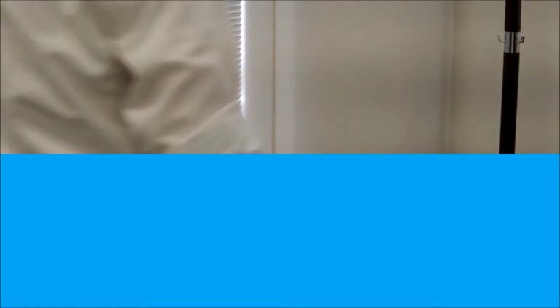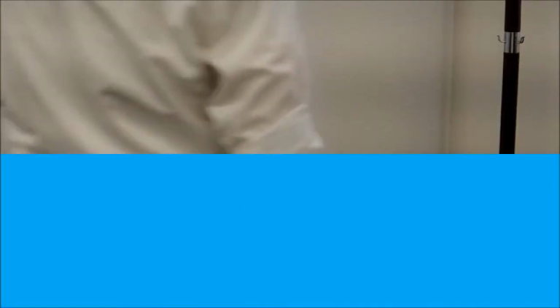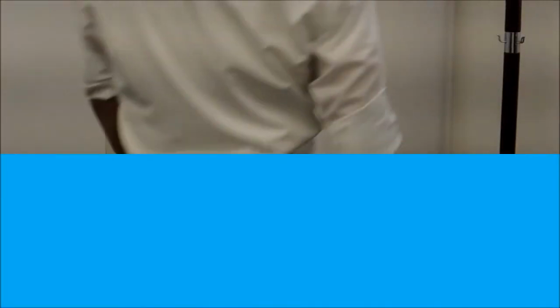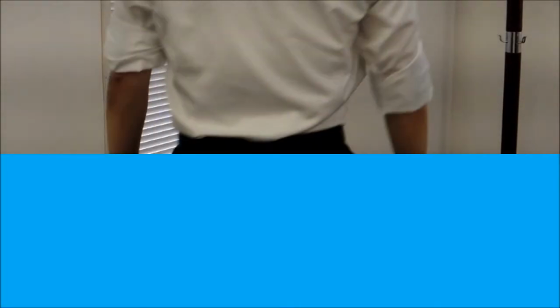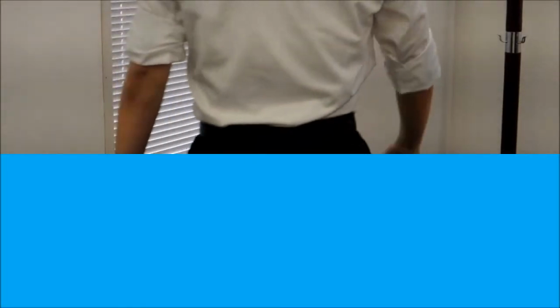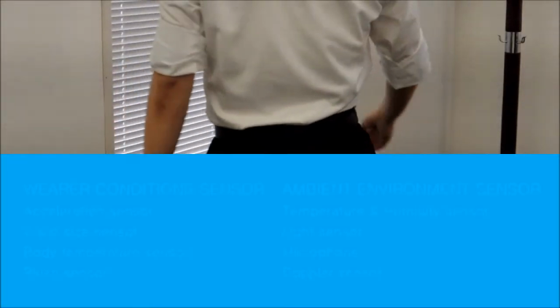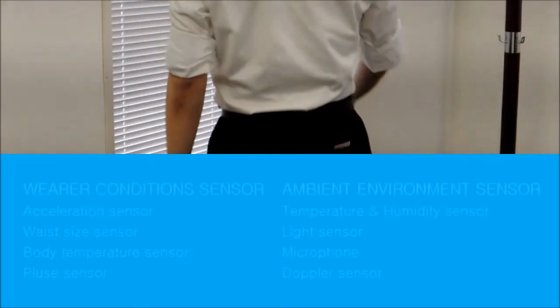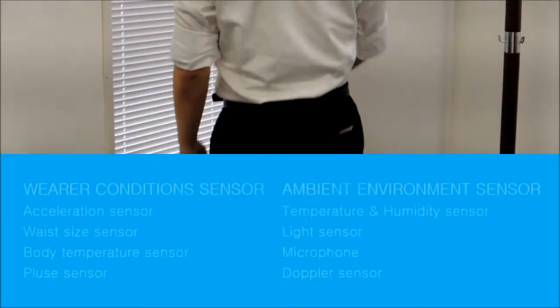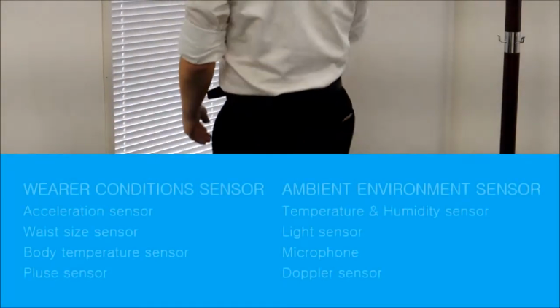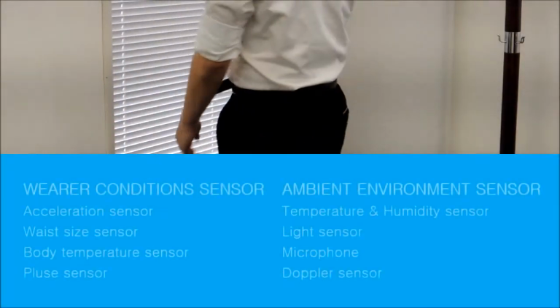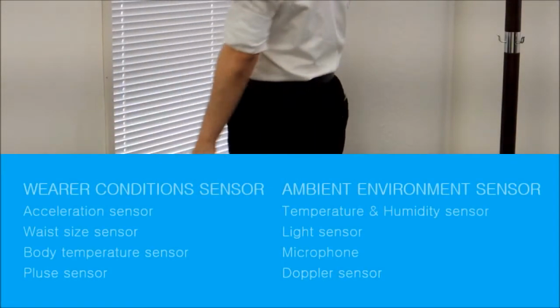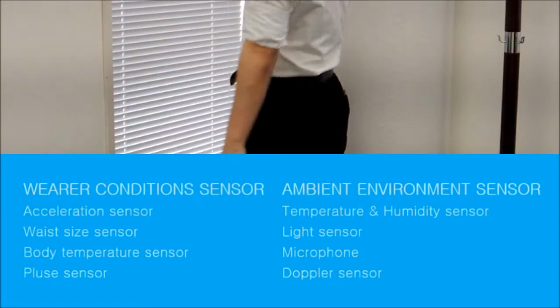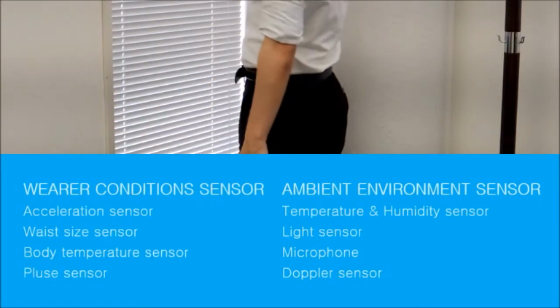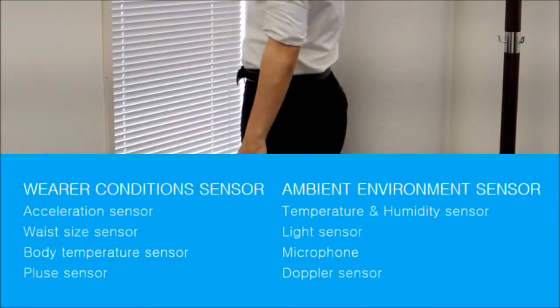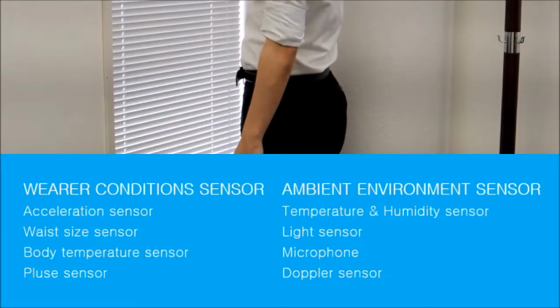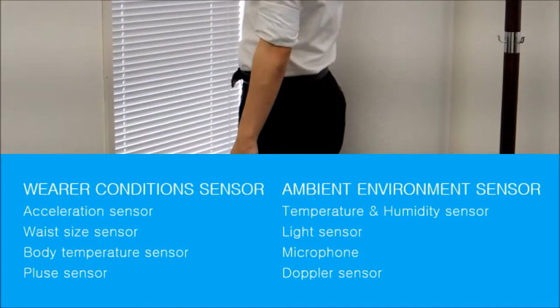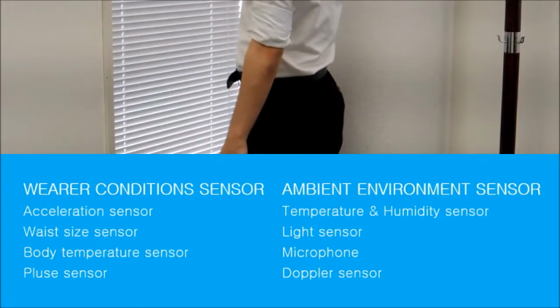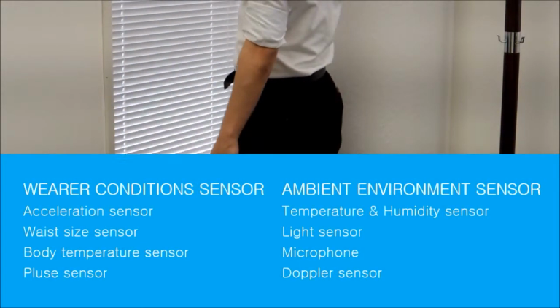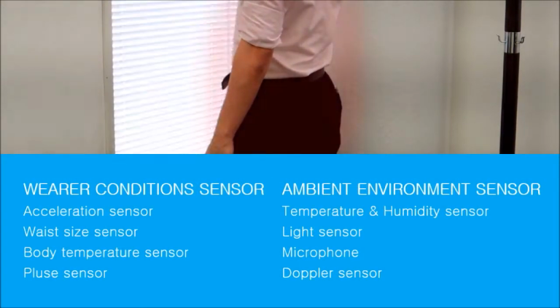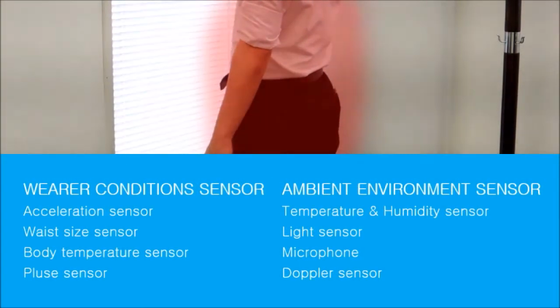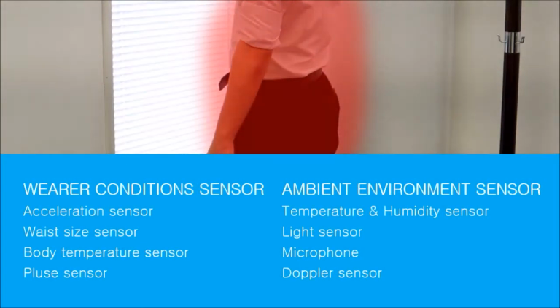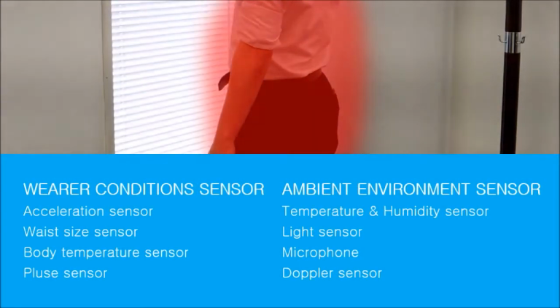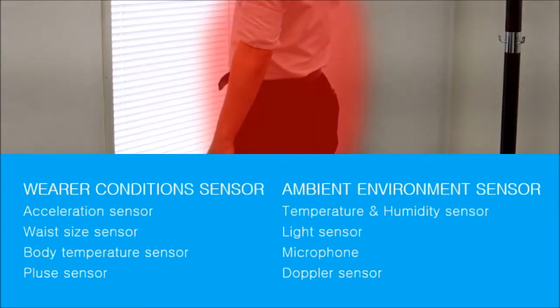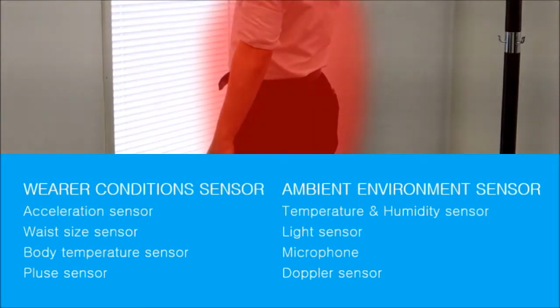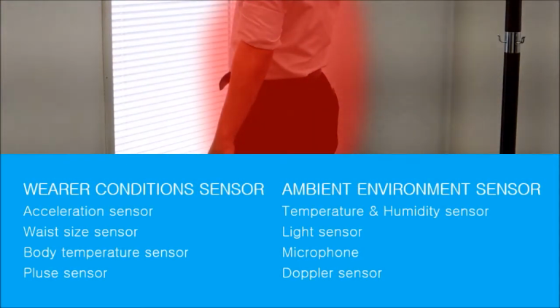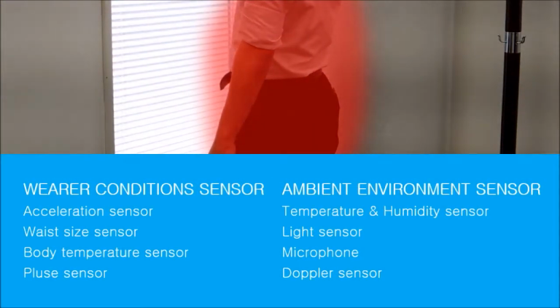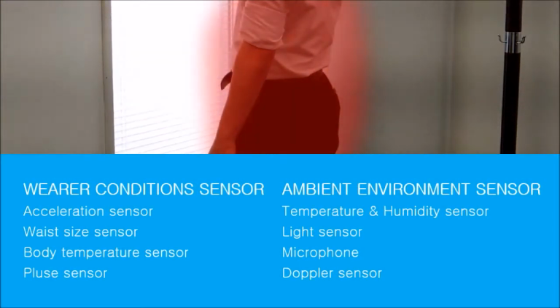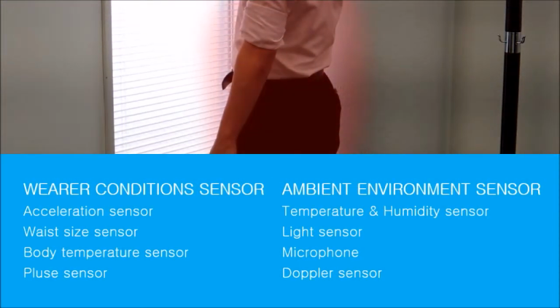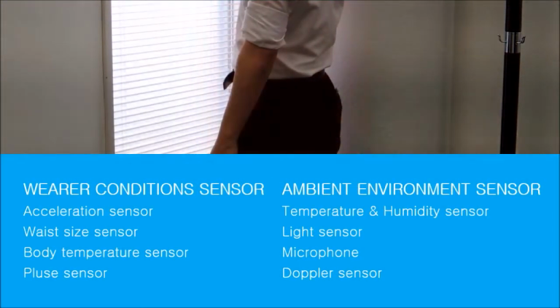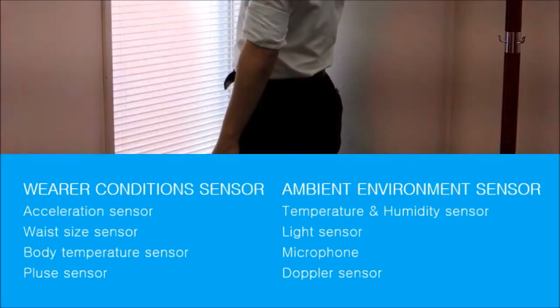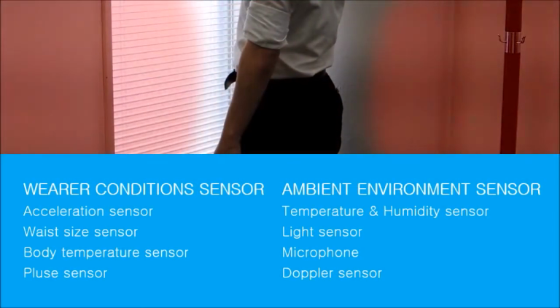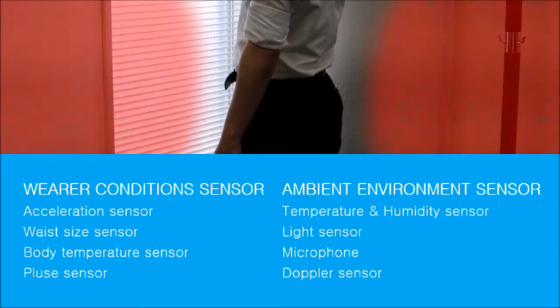Smart Belt has two types of sensors: wire sensors and ambient sensors.